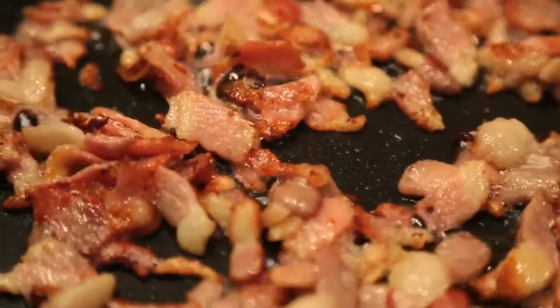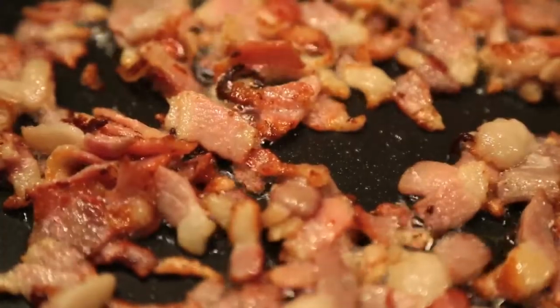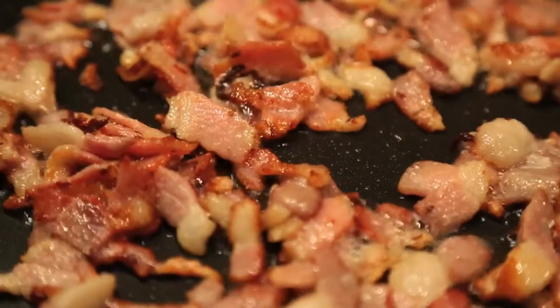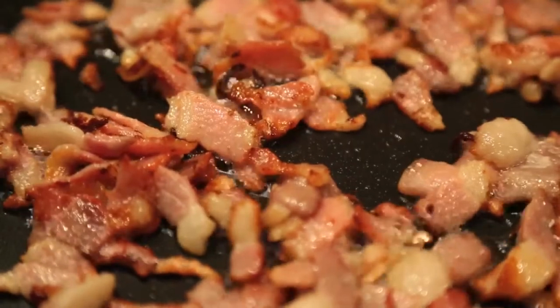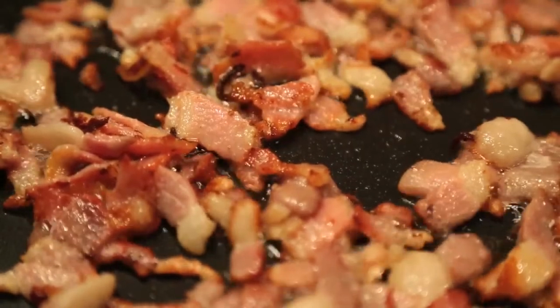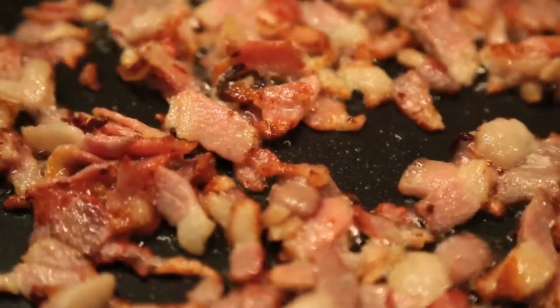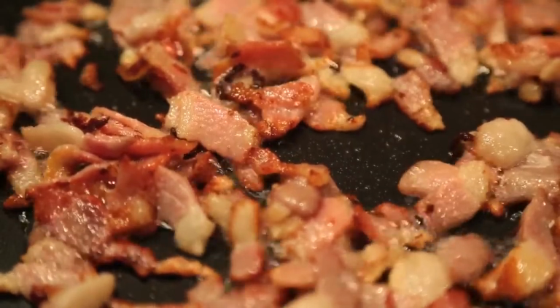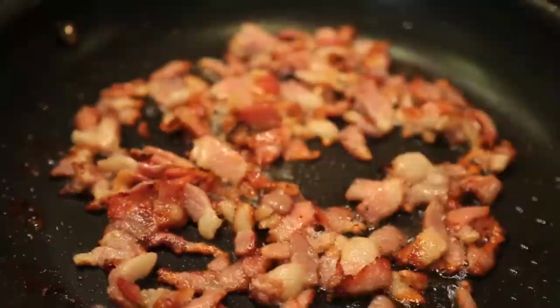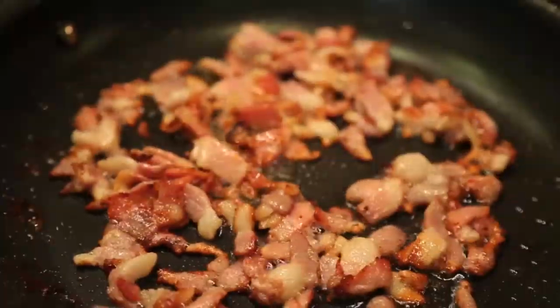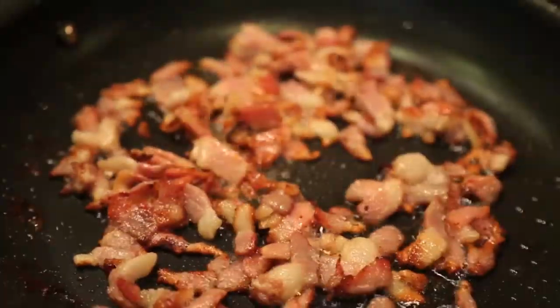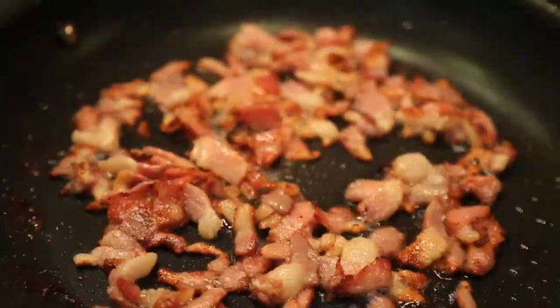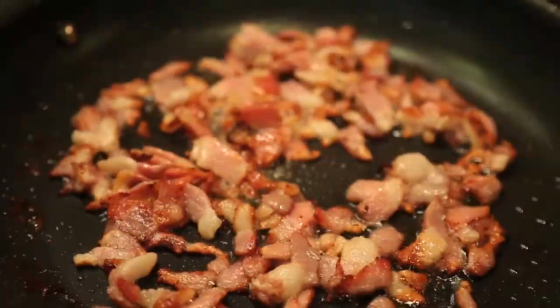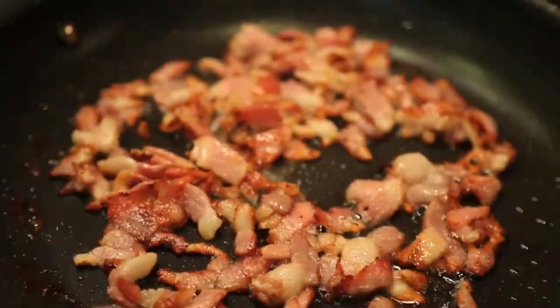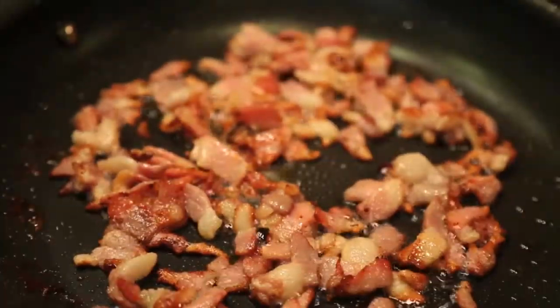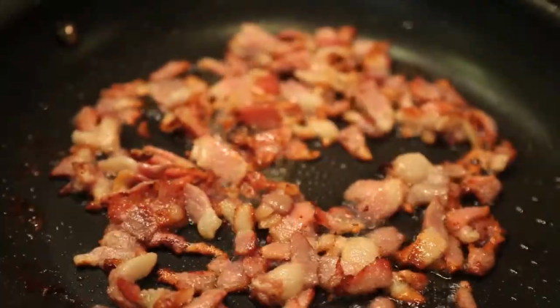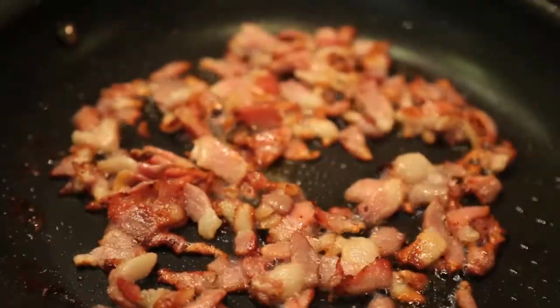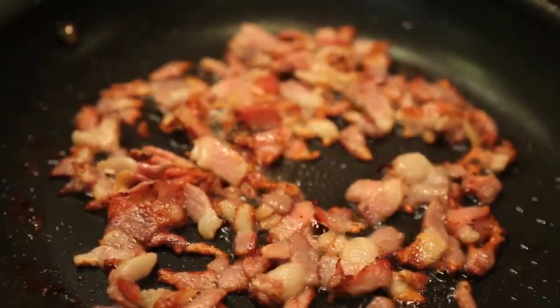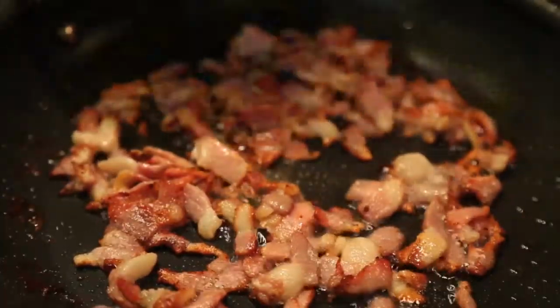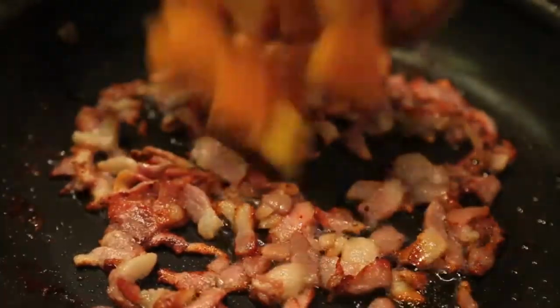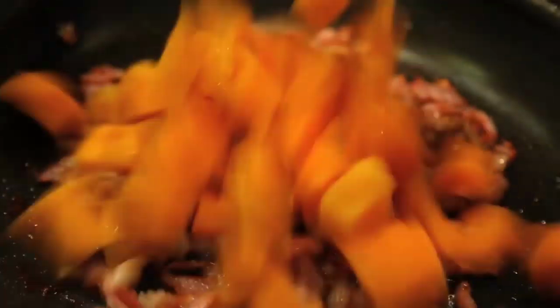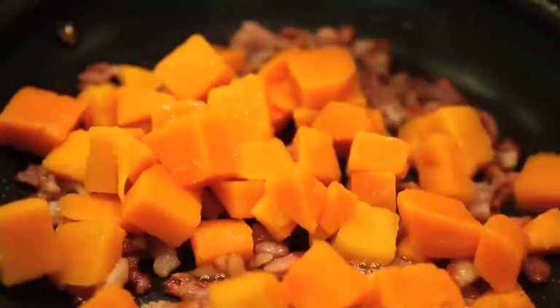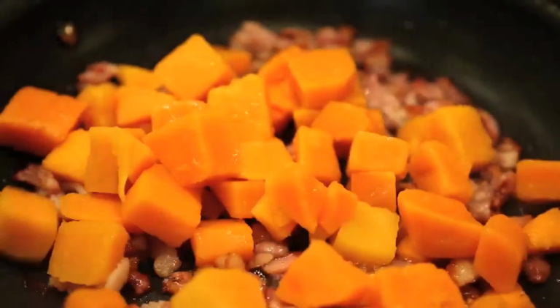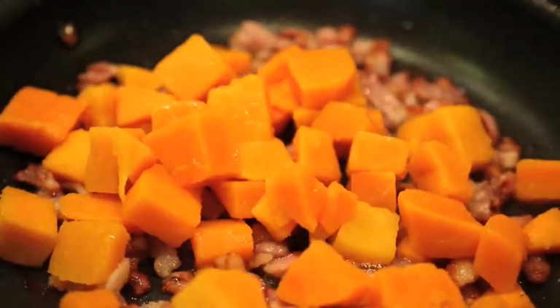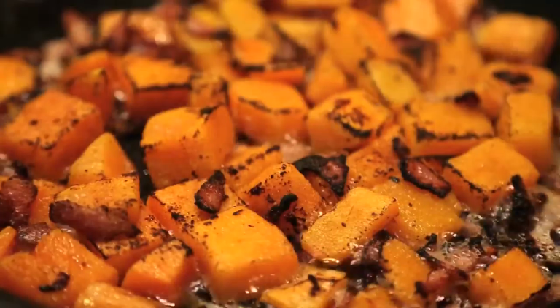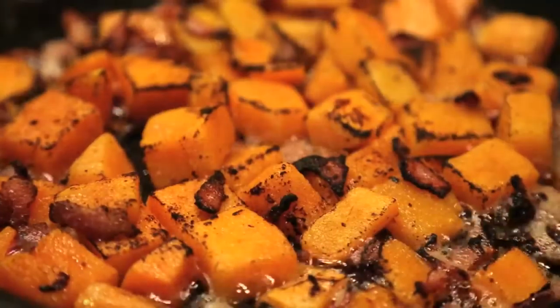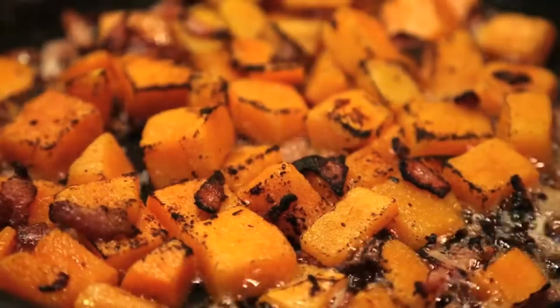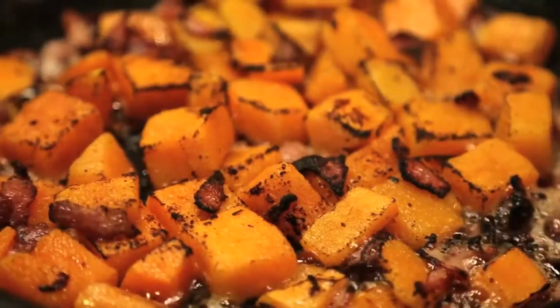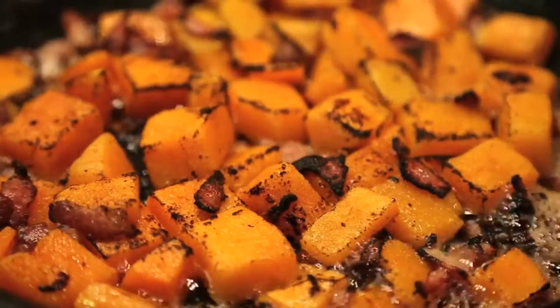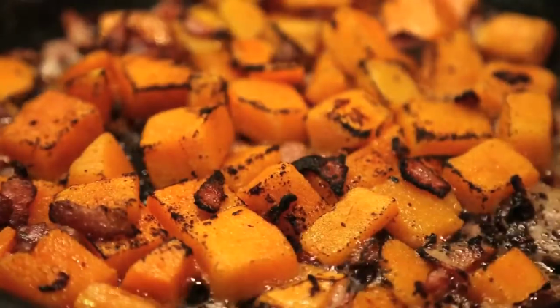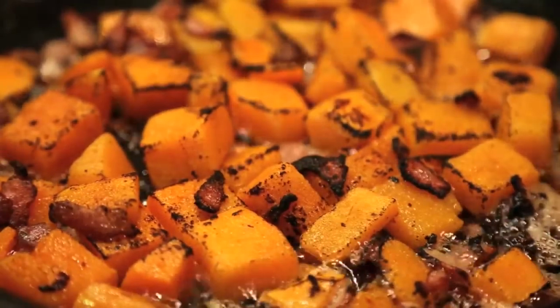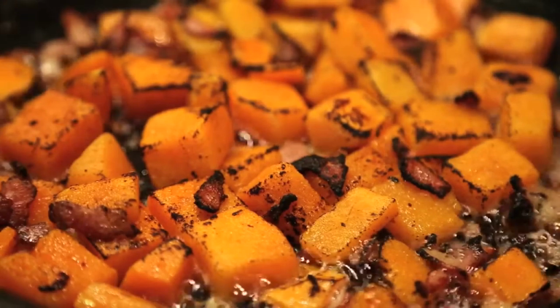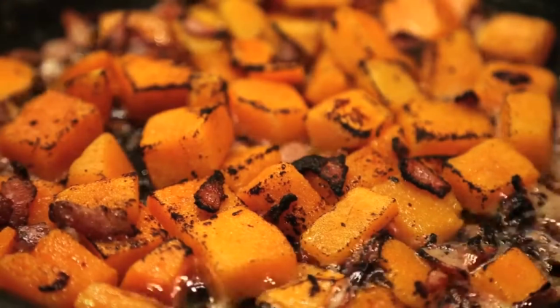Heat a nonstick pan and put in diced bacon. Cook until just getting to the crispy point, then add the drained squash and cook until the squash starts to brown.